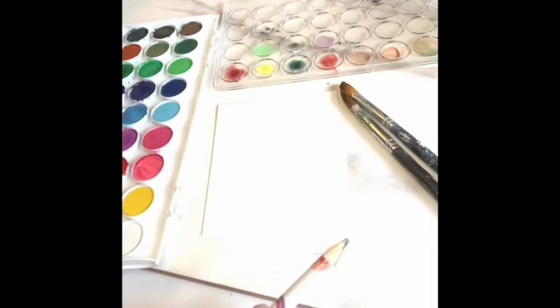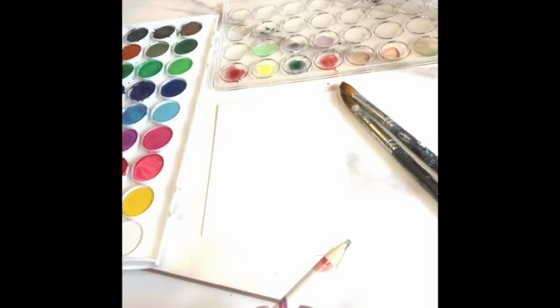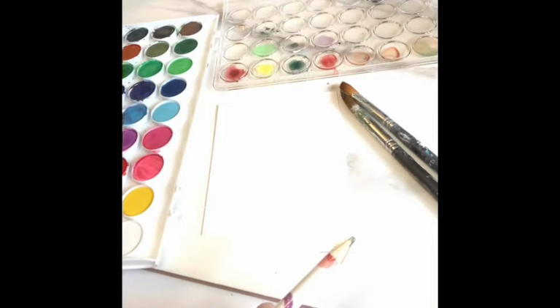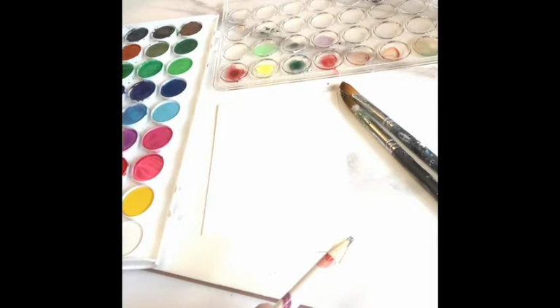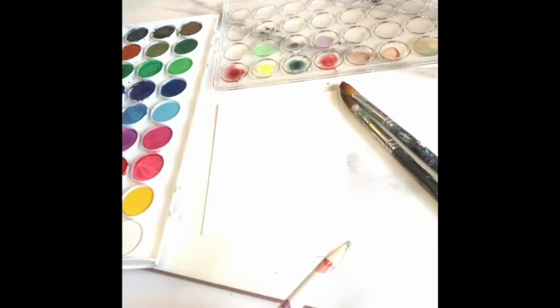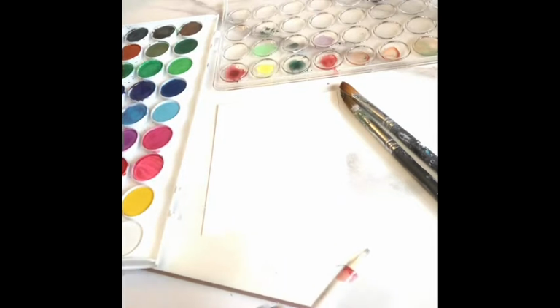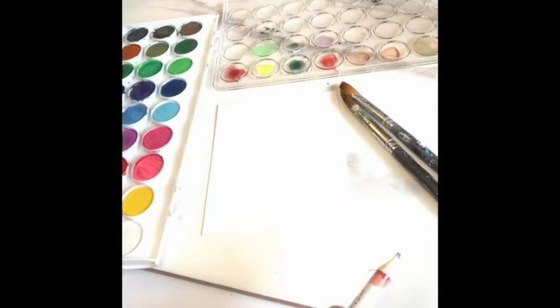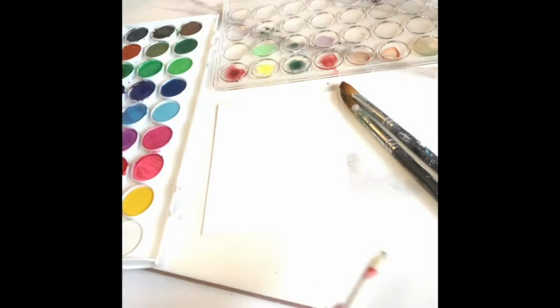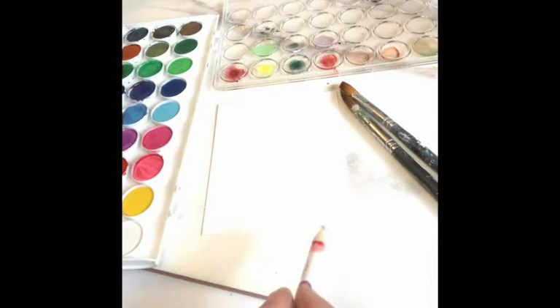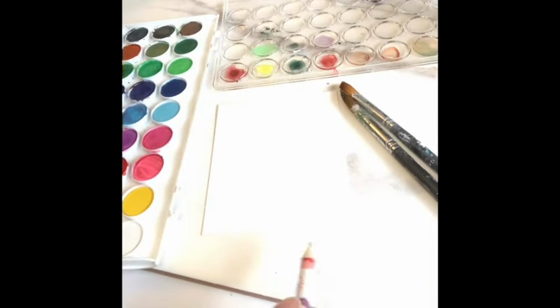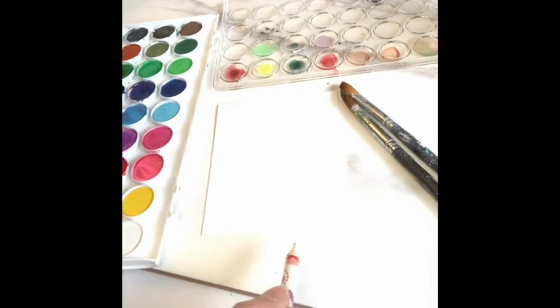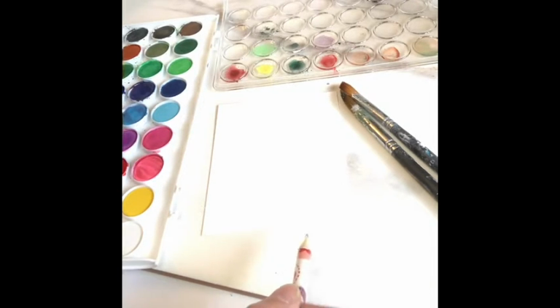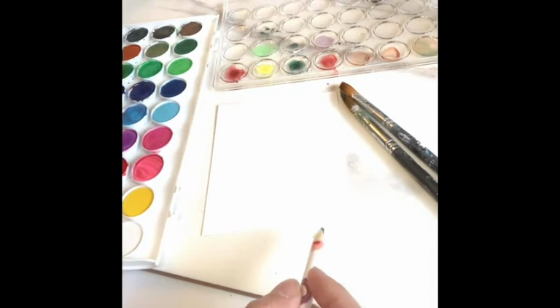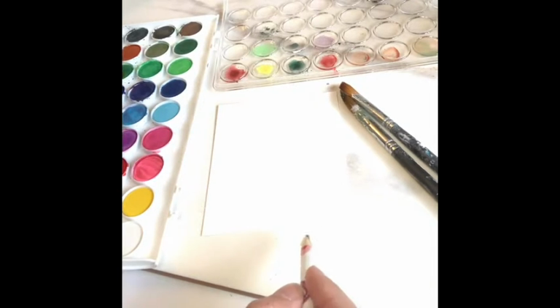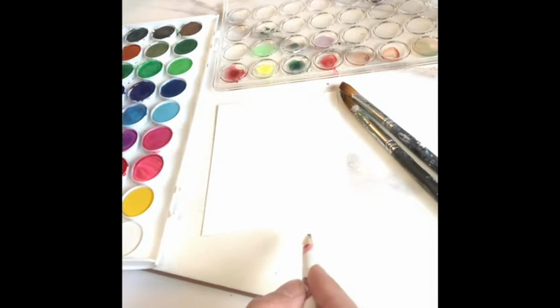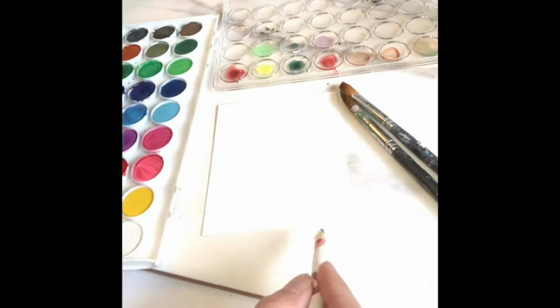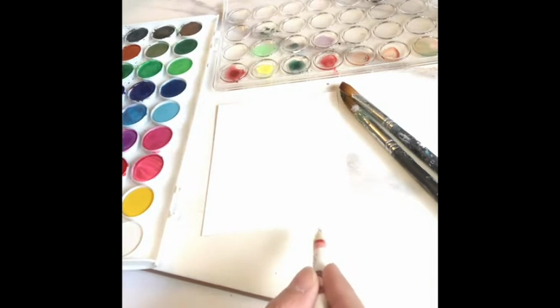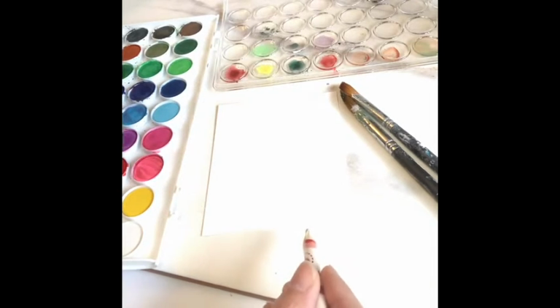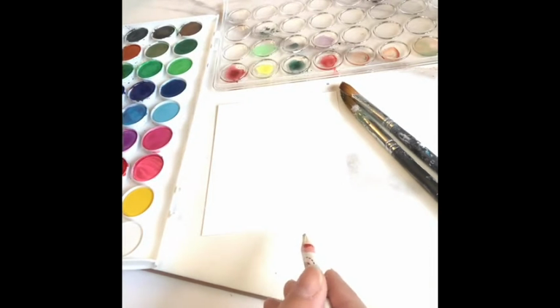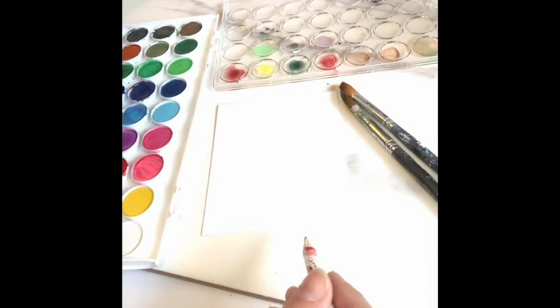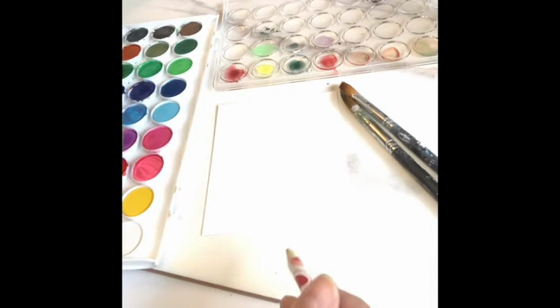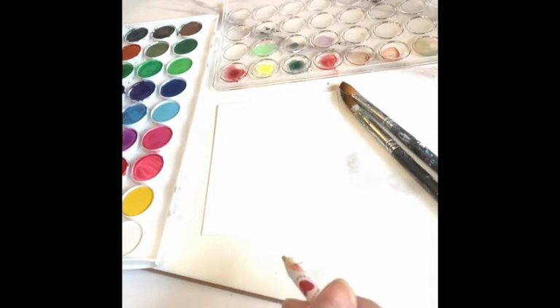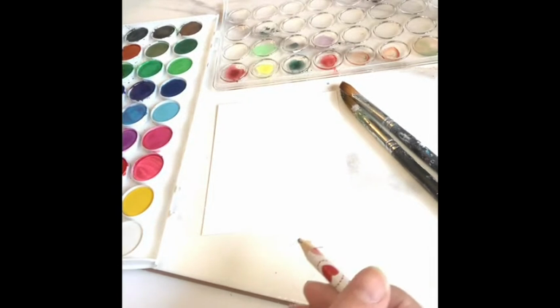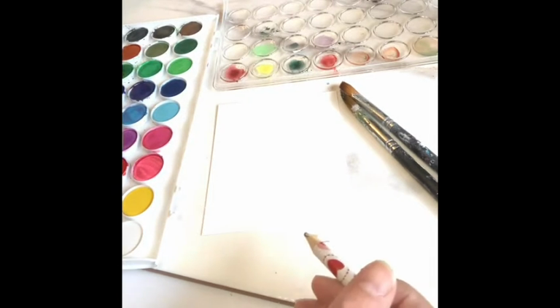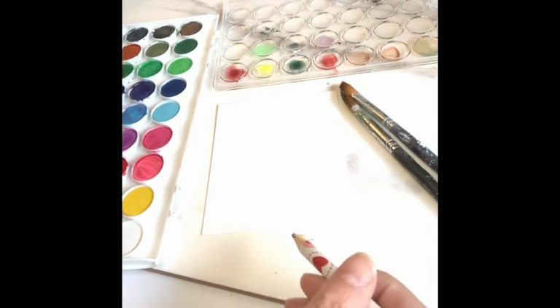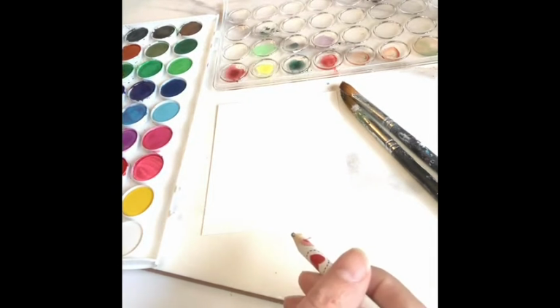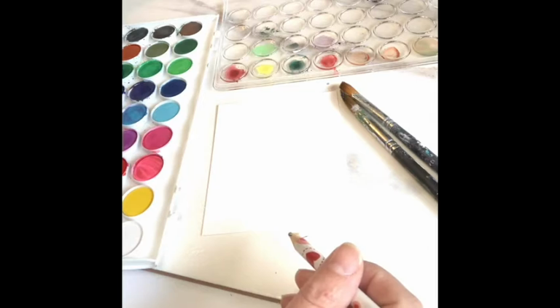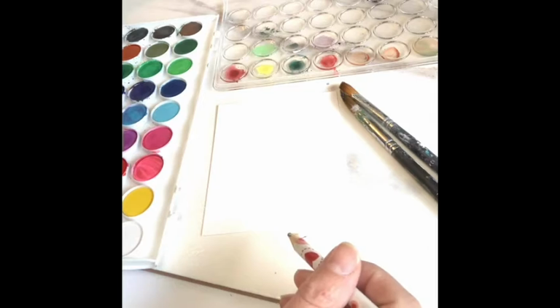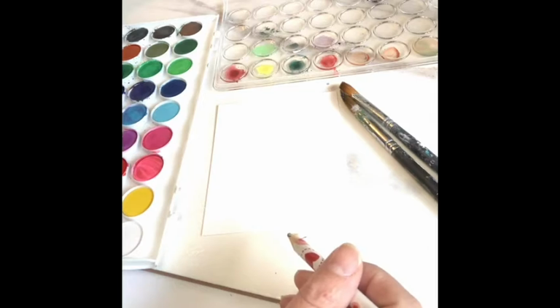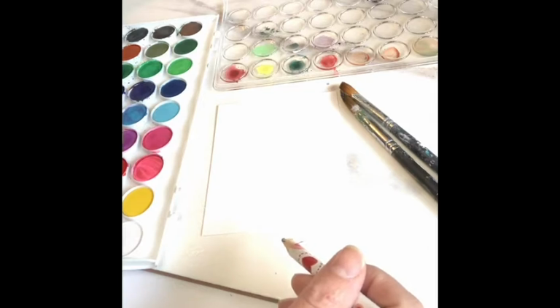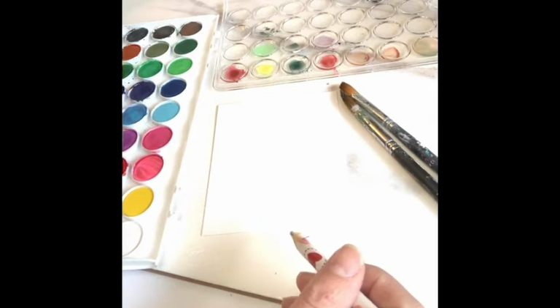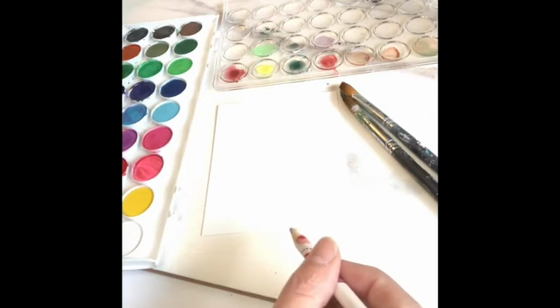For this tutorial we're going to be drawing a cute little cactus, kind of cartoony style.